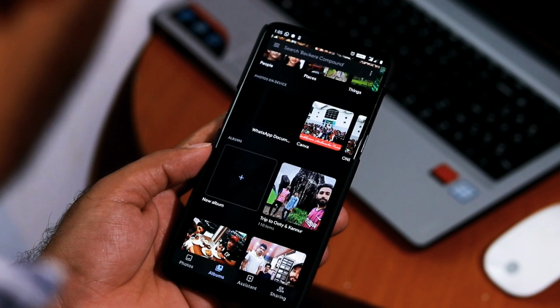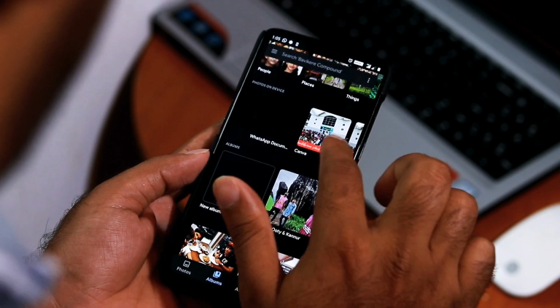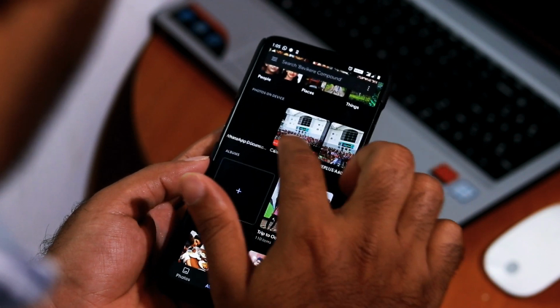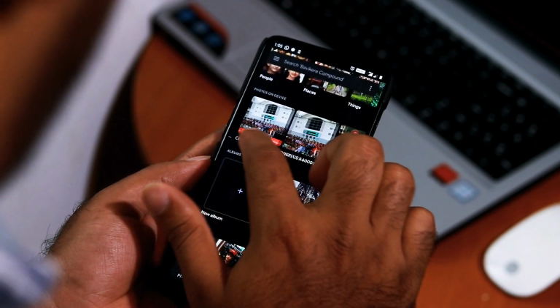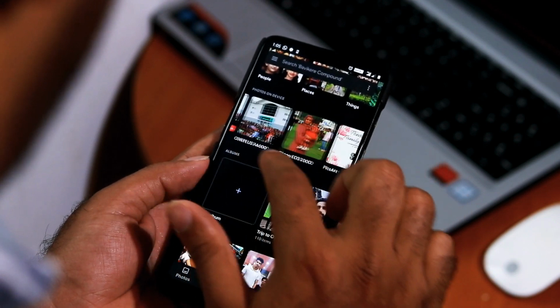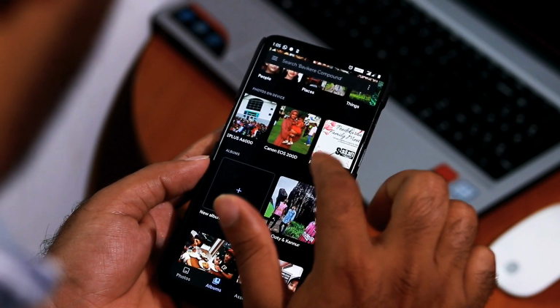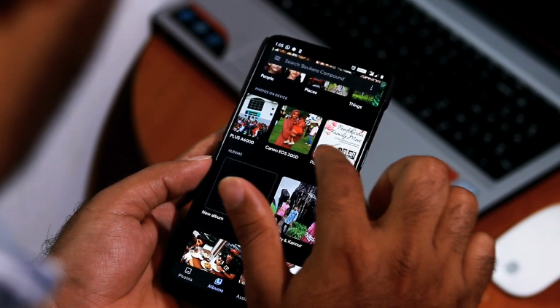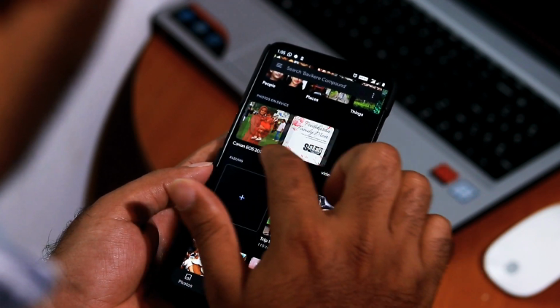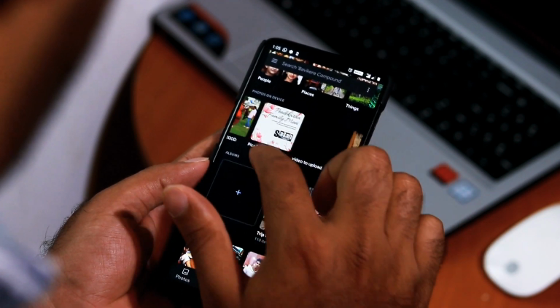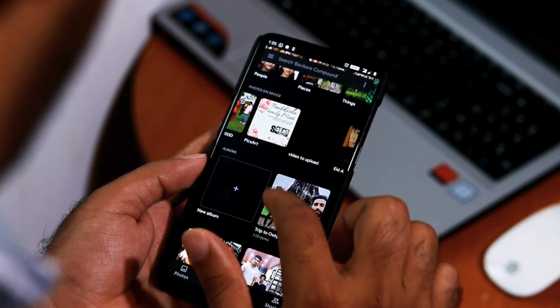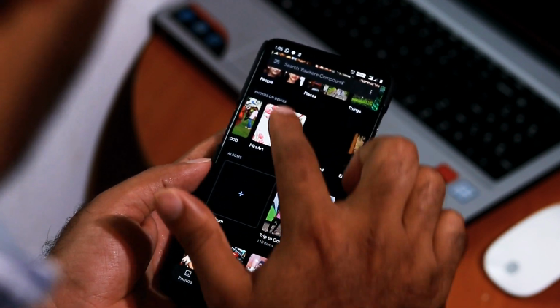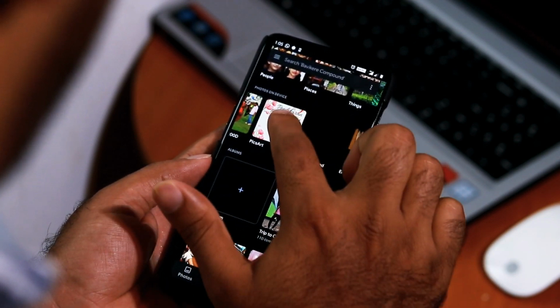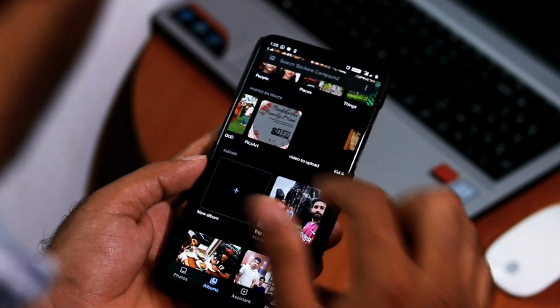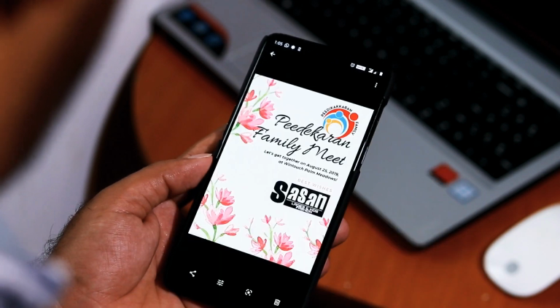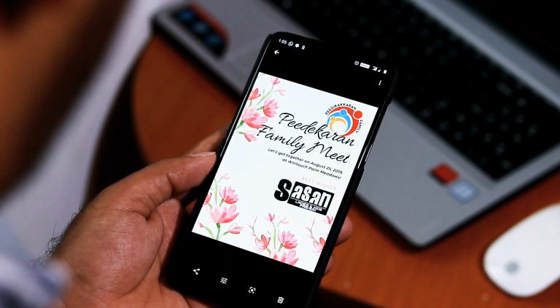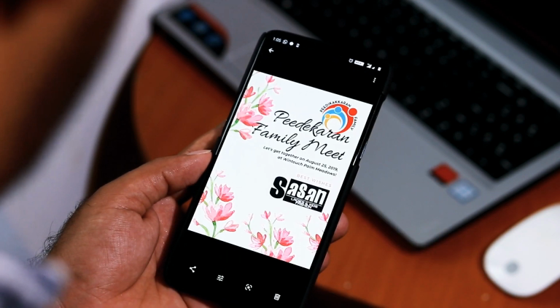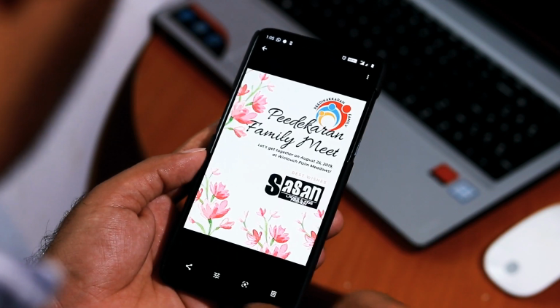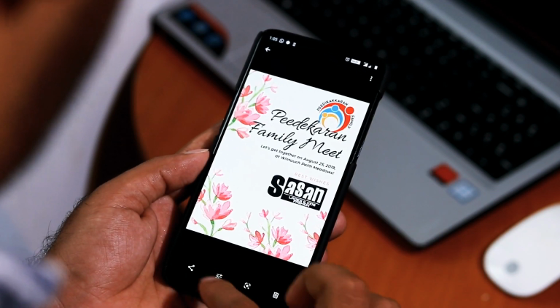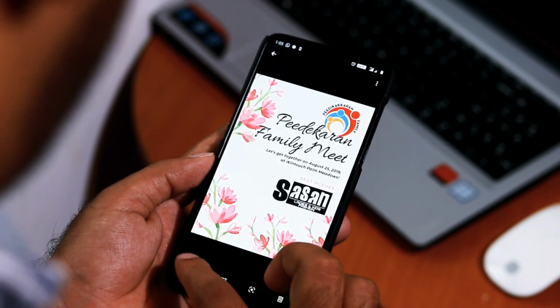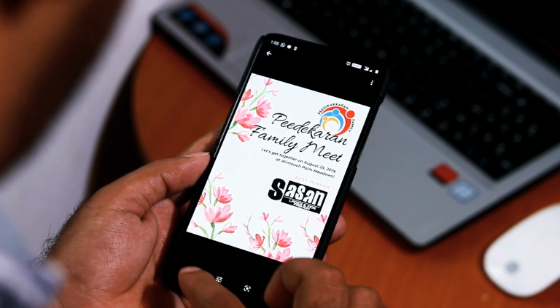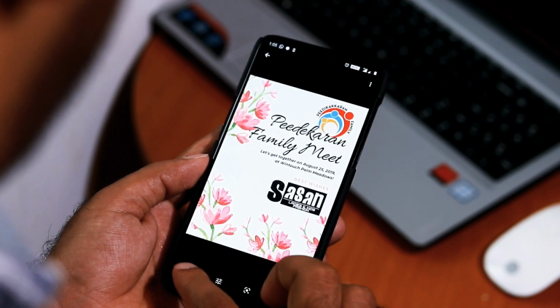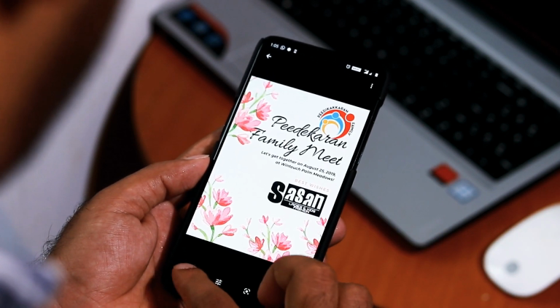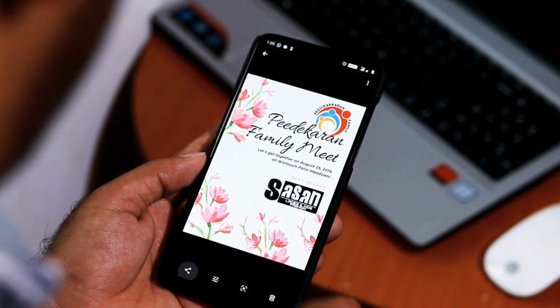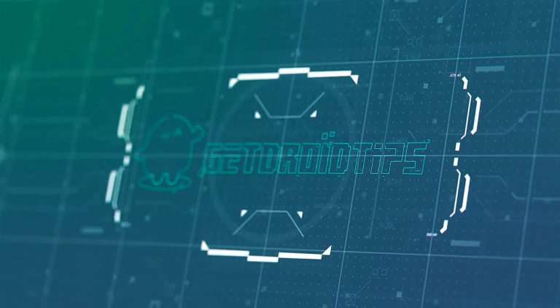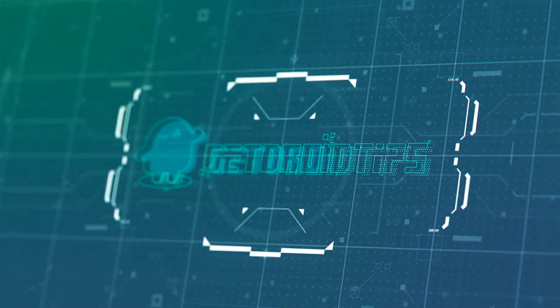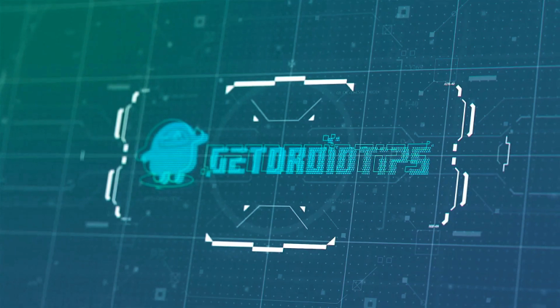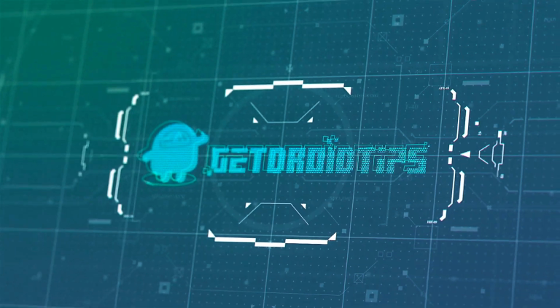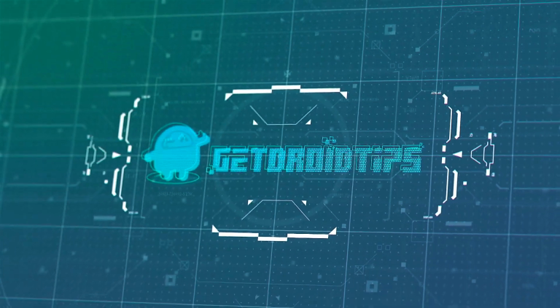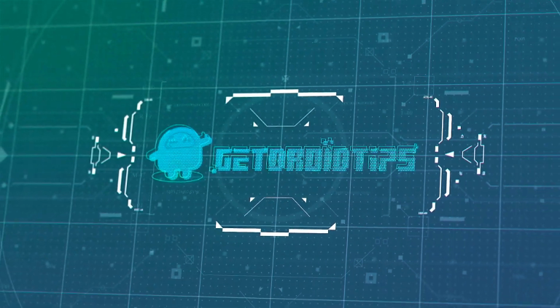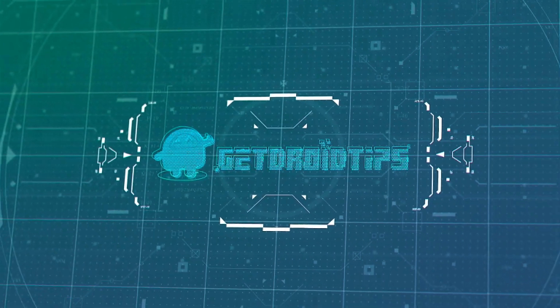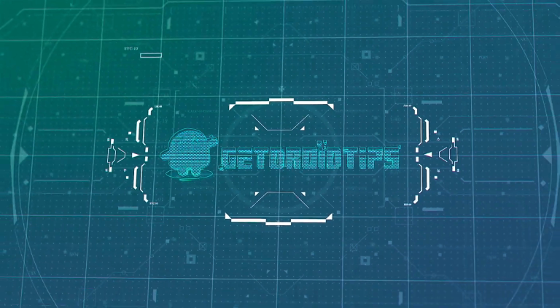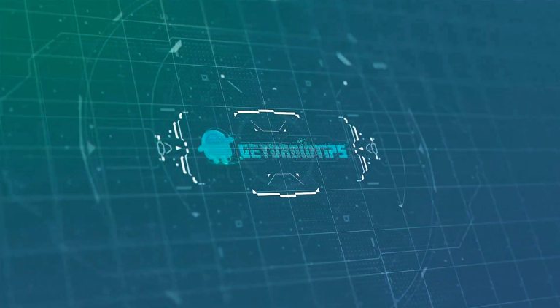Don't forget to subscribe and turn on notifications for more upcoming updates. Till then, this is Shaheen signing off from Retrievatives.